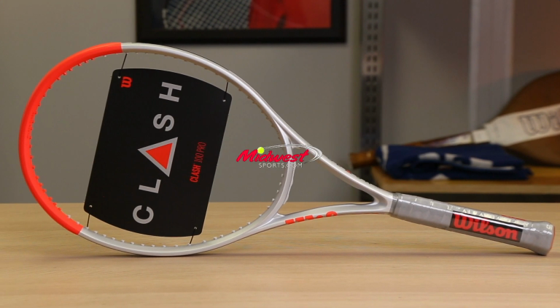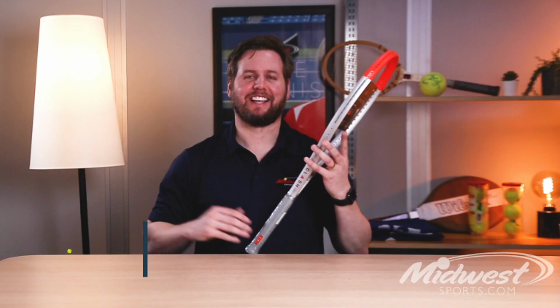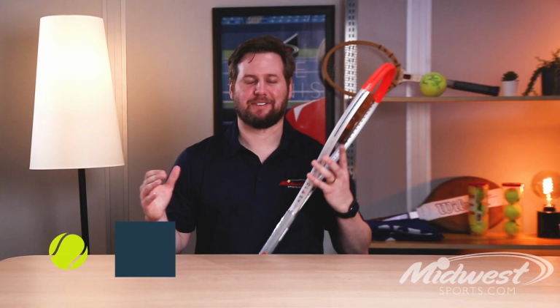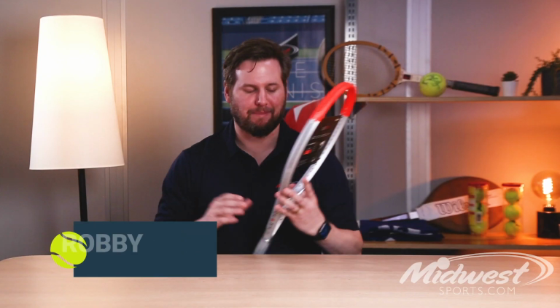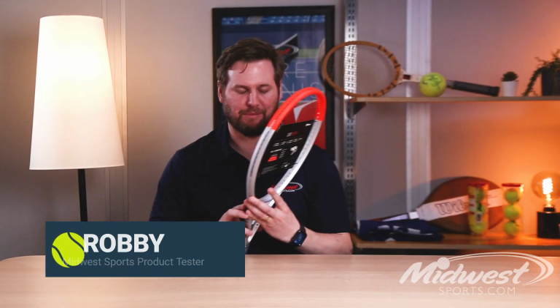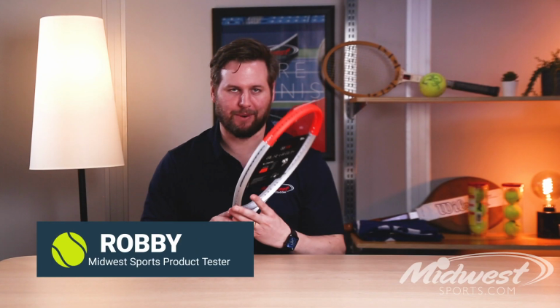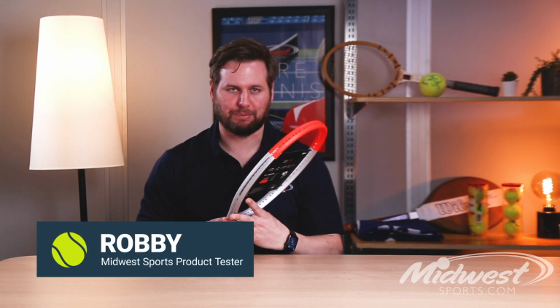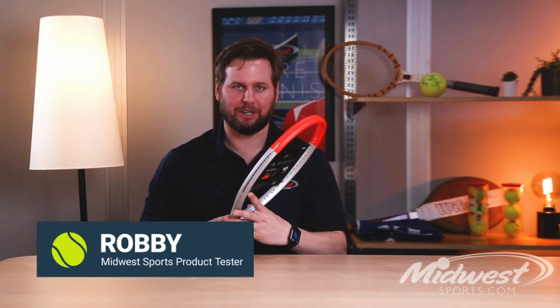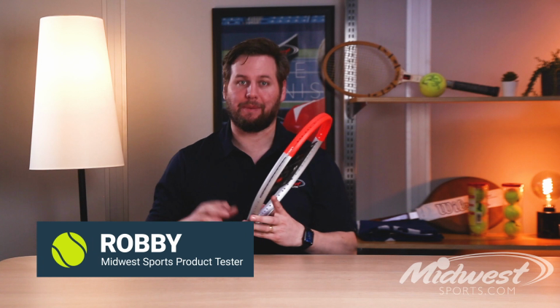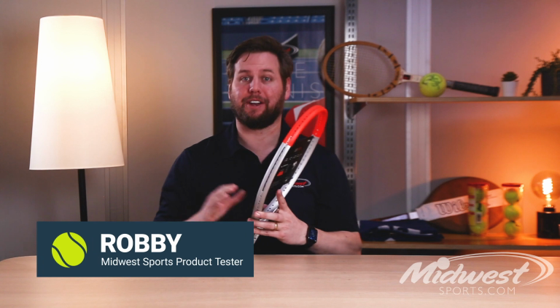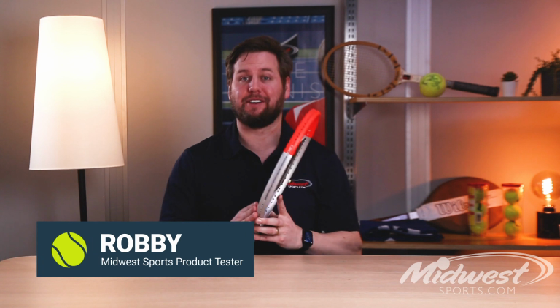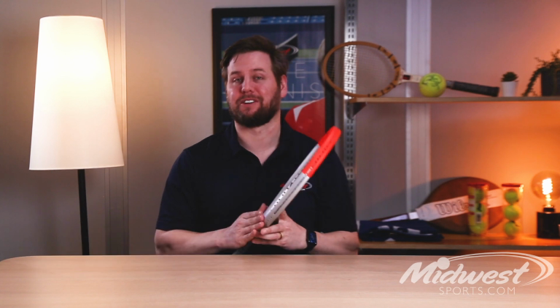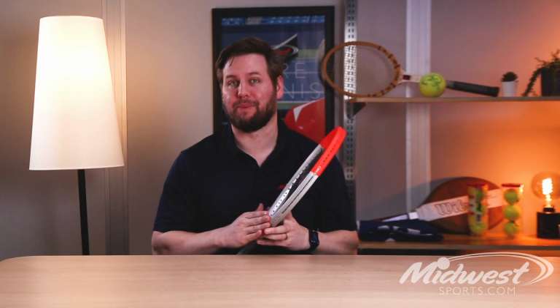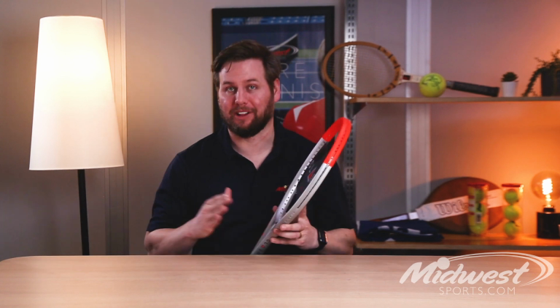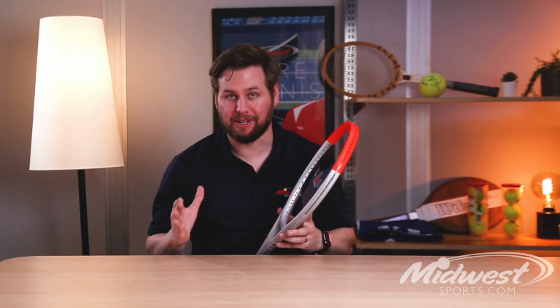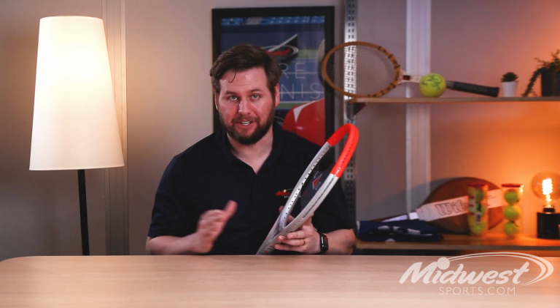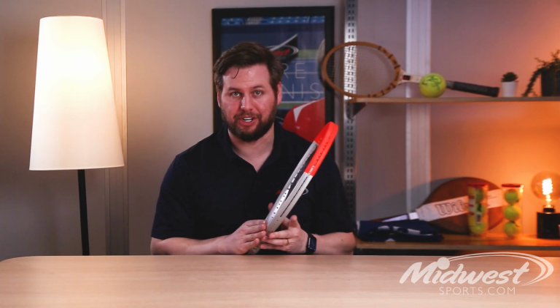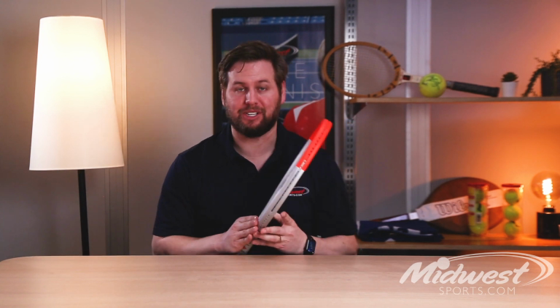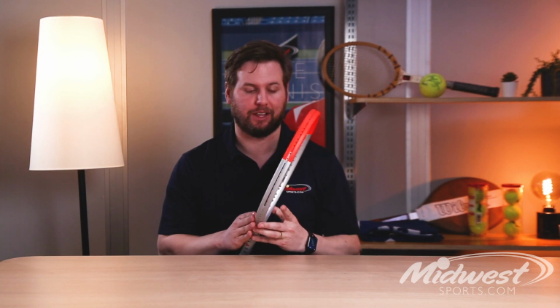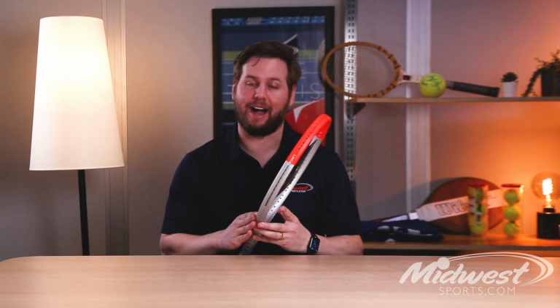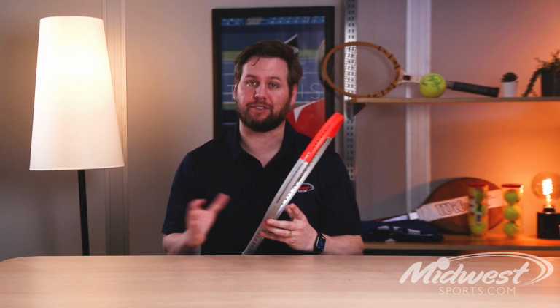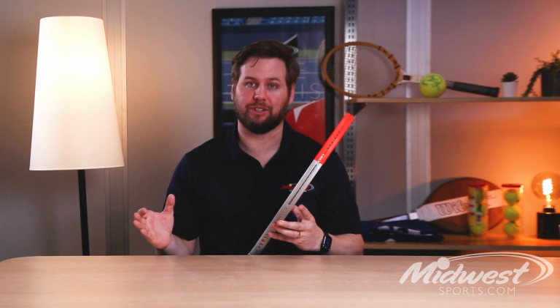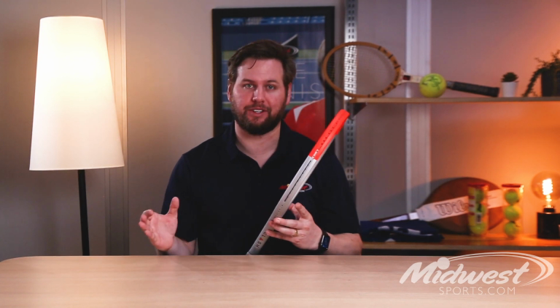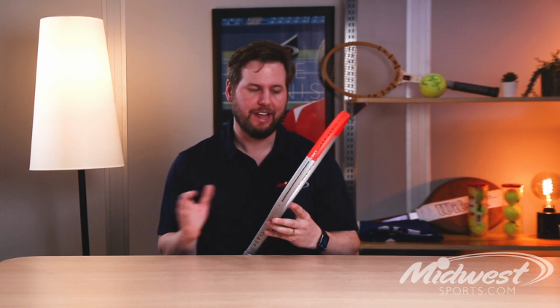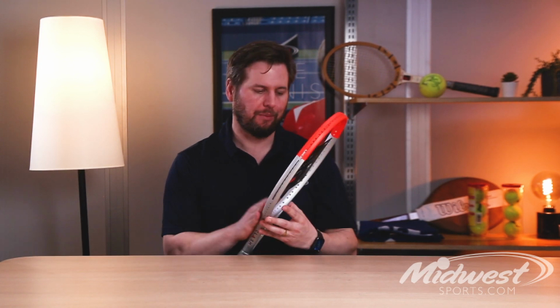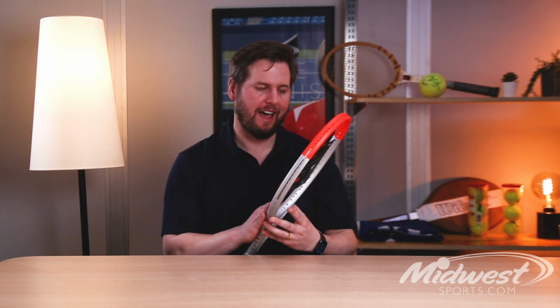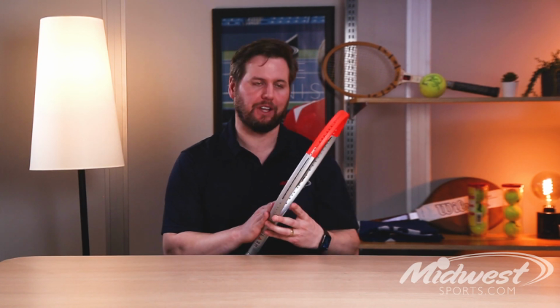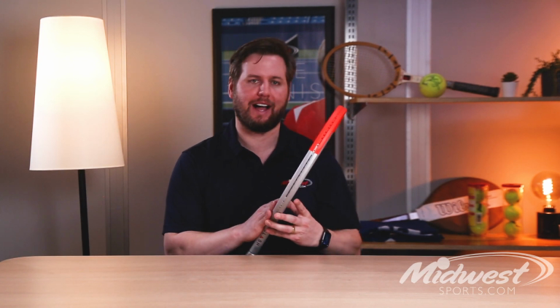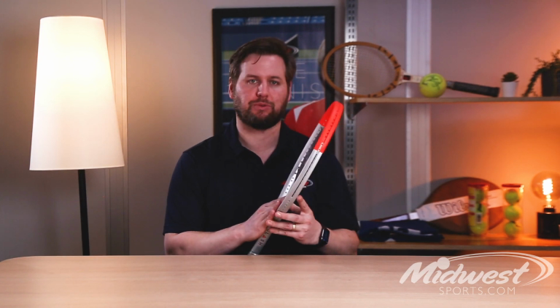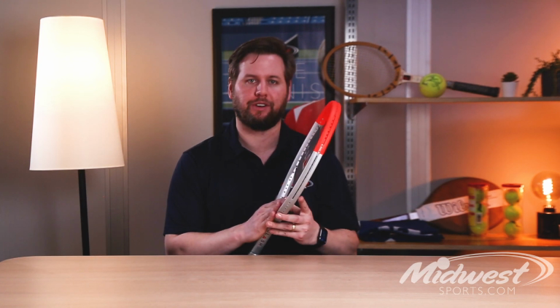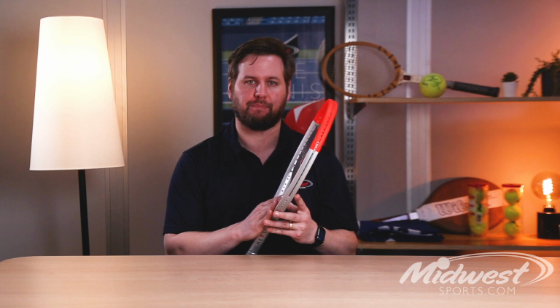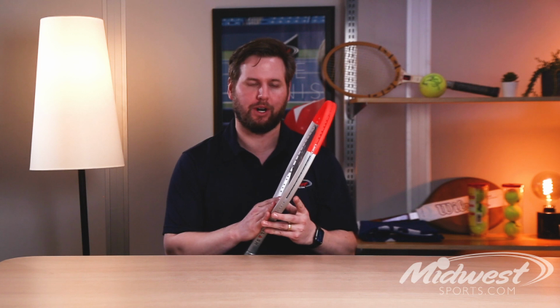Hey guys, Robbie from Midwest Sports. I'm here today to talk to you about a limited edition update to the Clash from Wilson. Here we have the Clash 100 Pro.